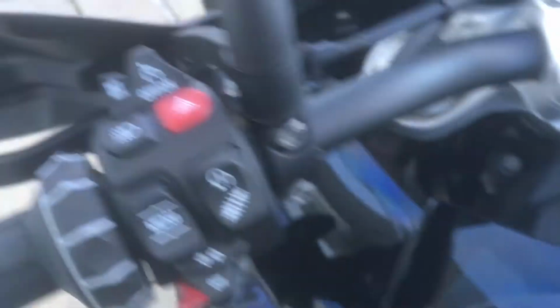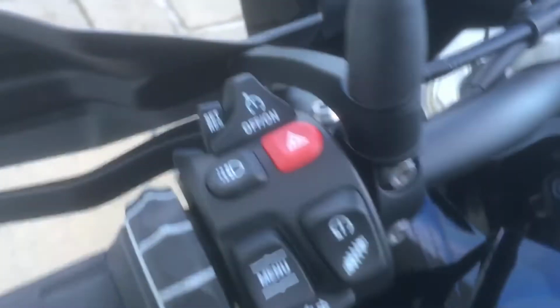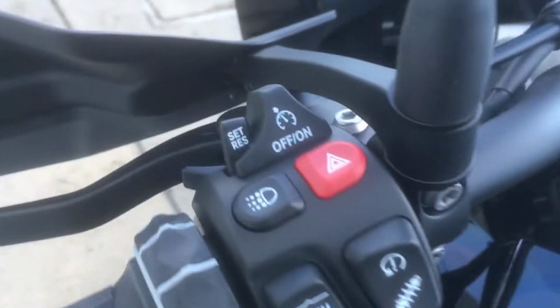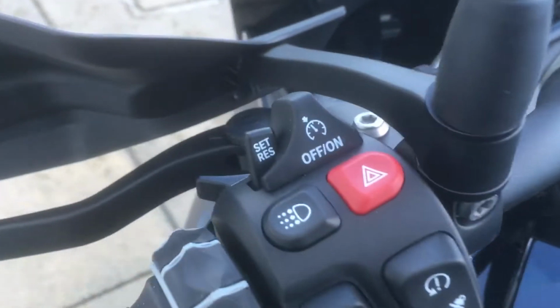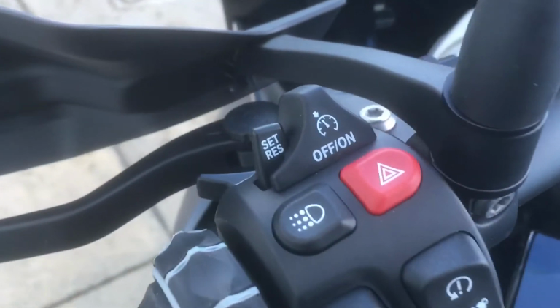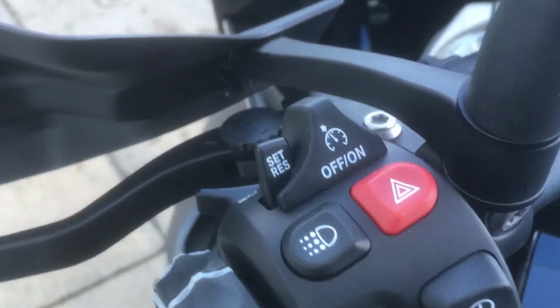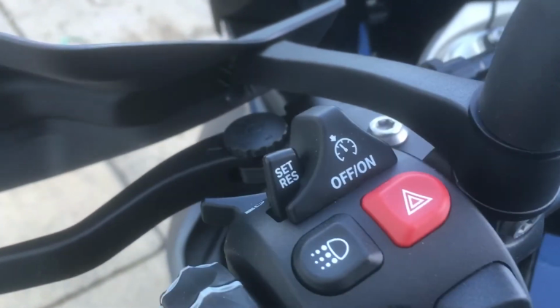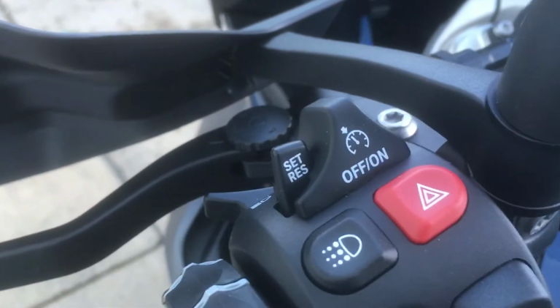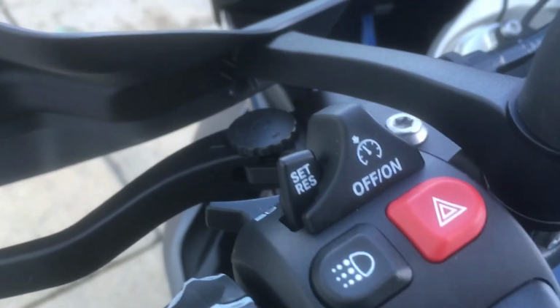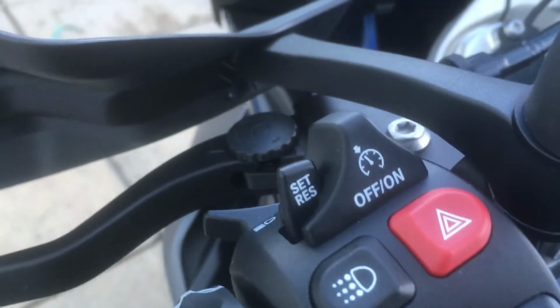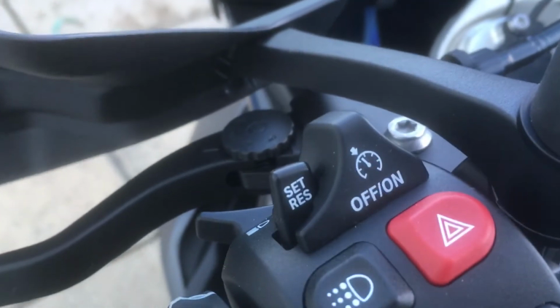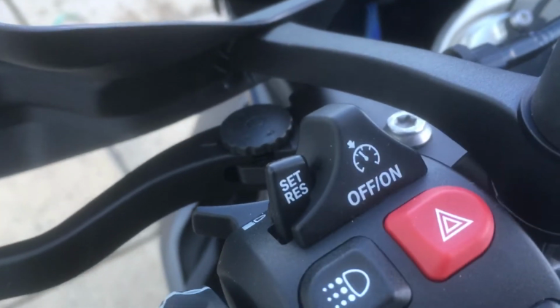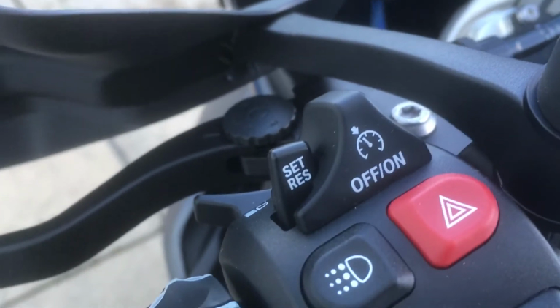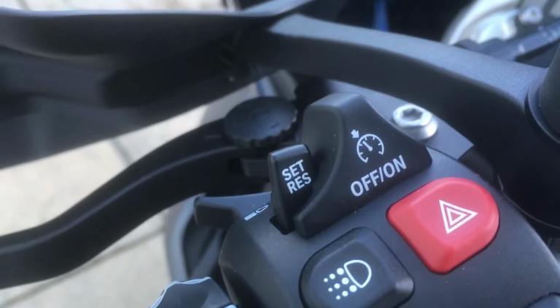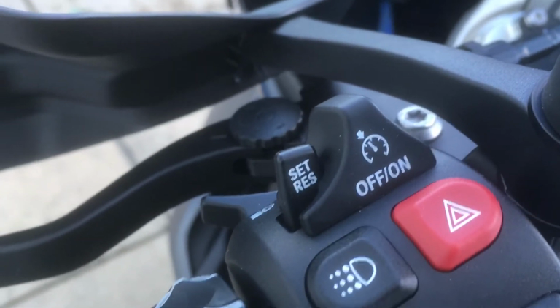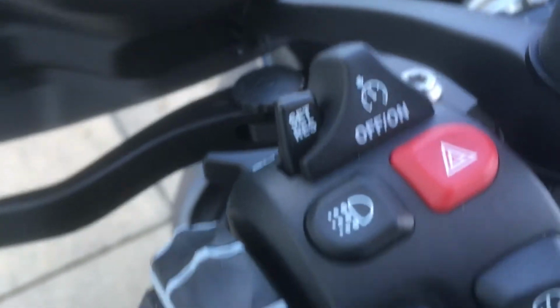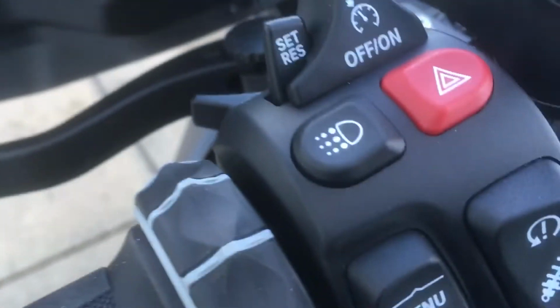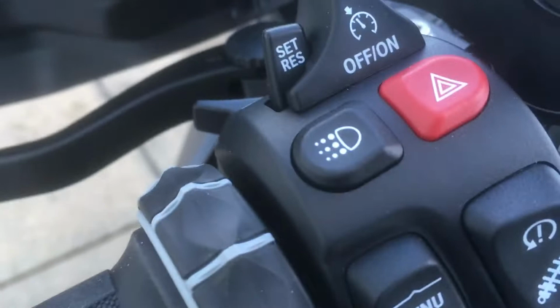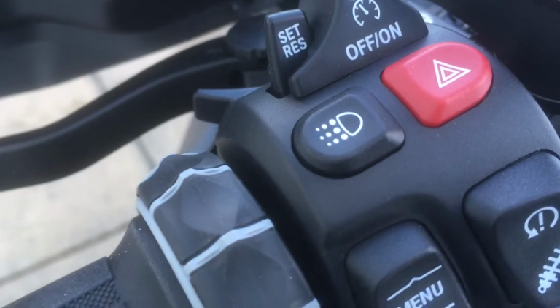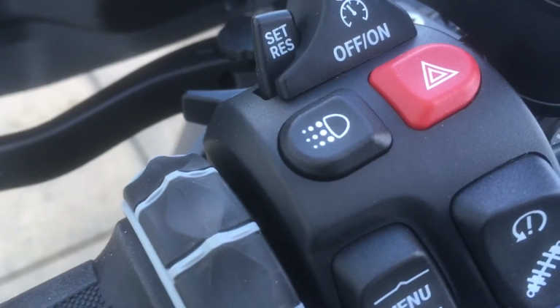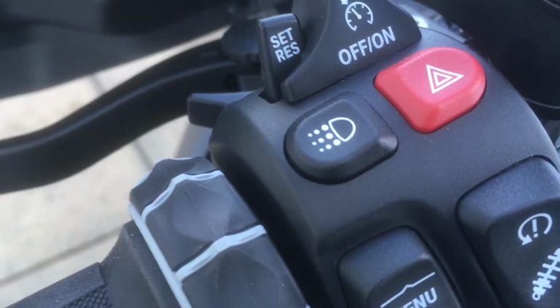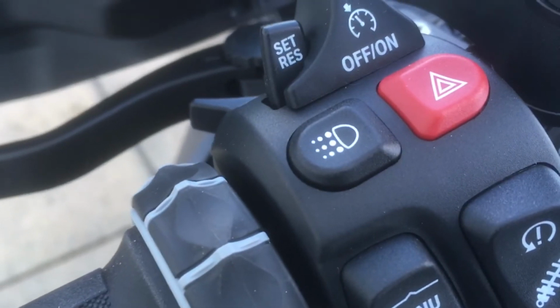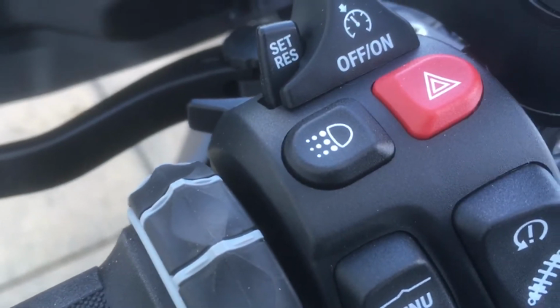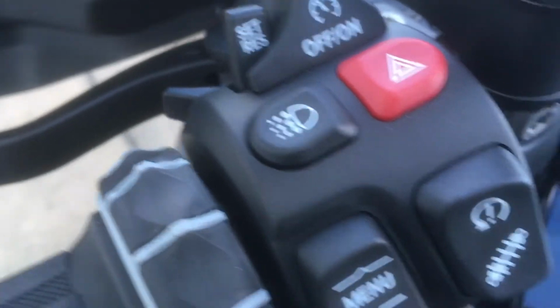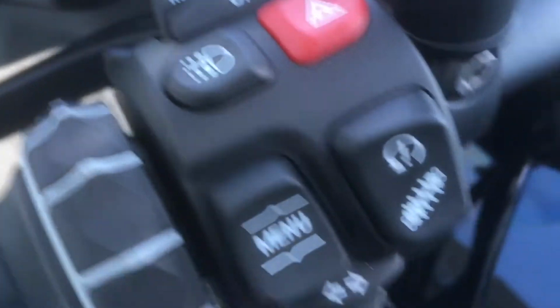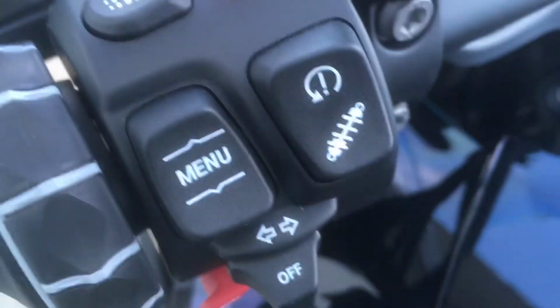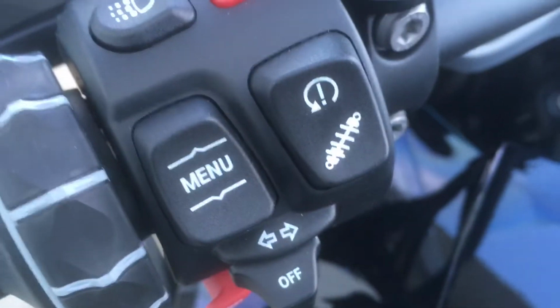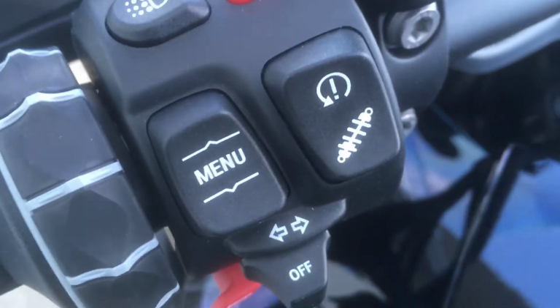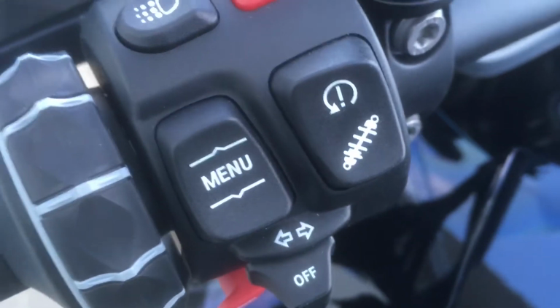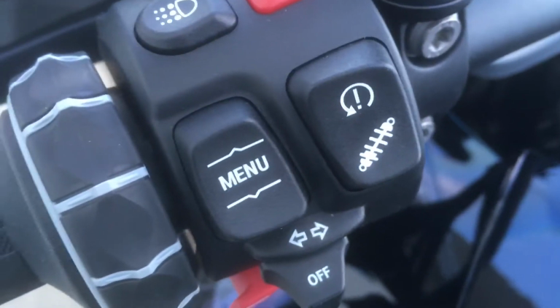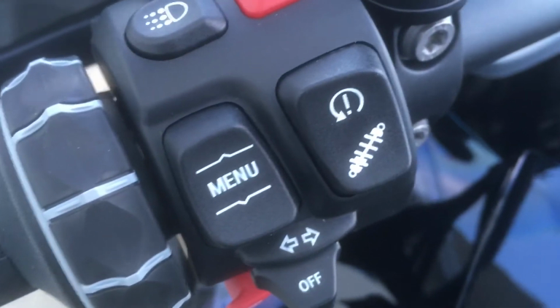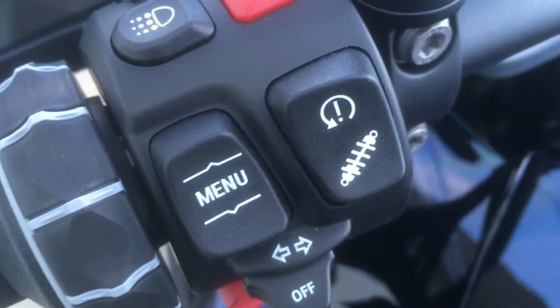Left side controls: cruise control, daytime riding lights, and electronic suspension.